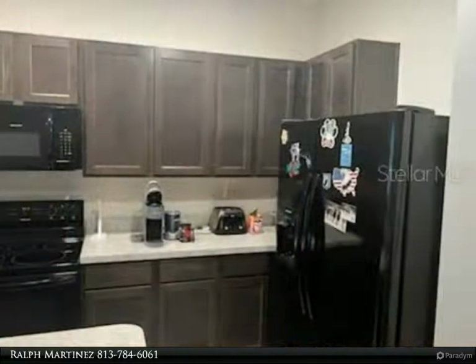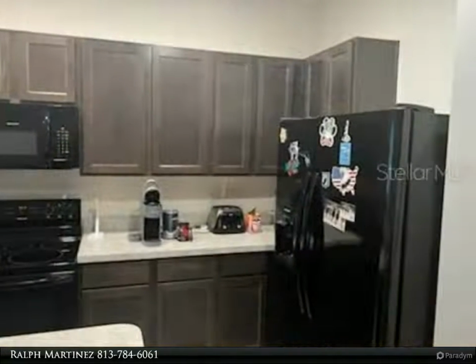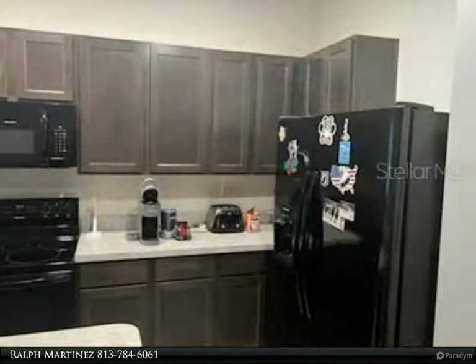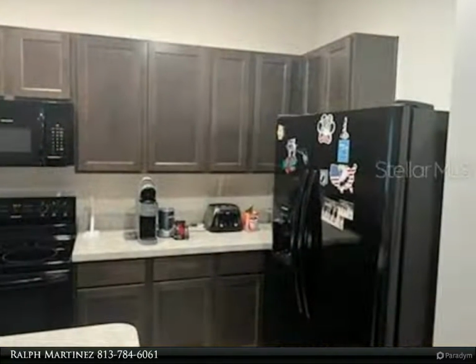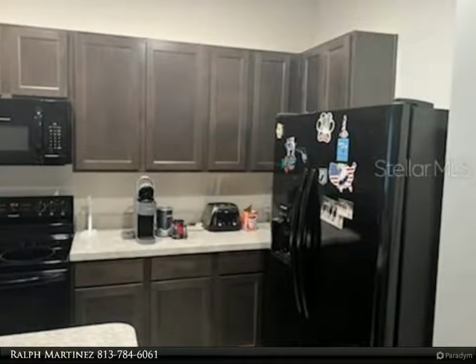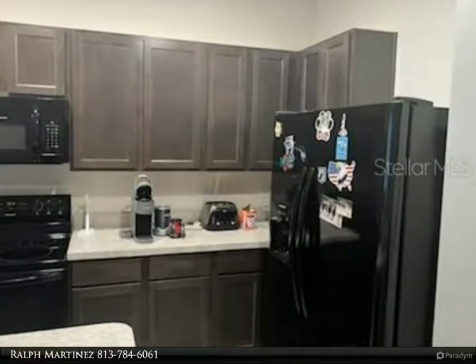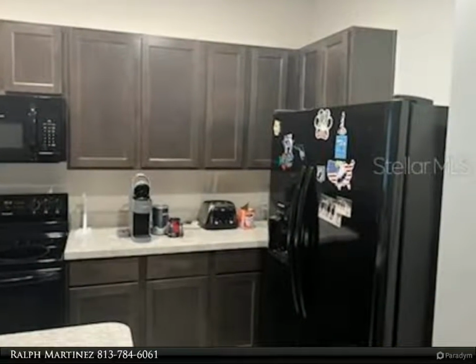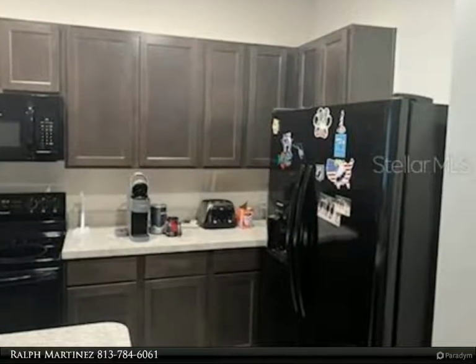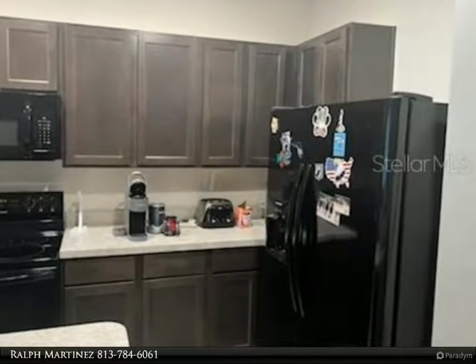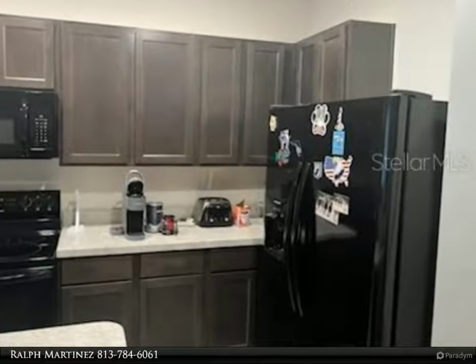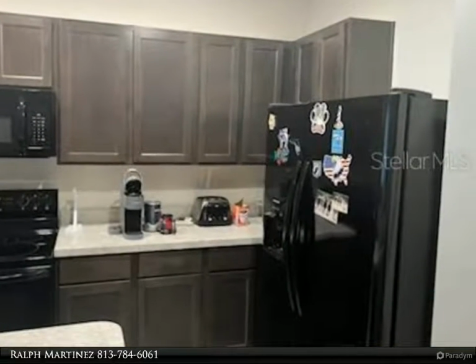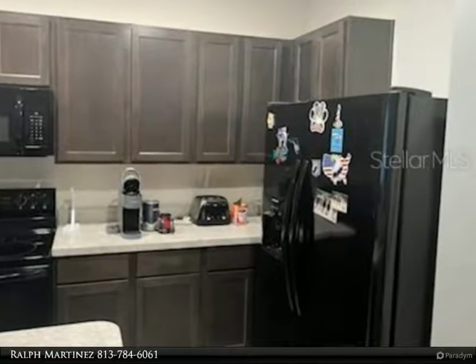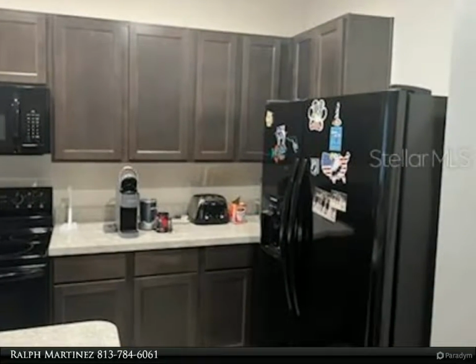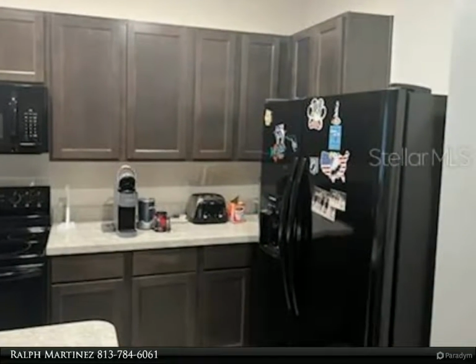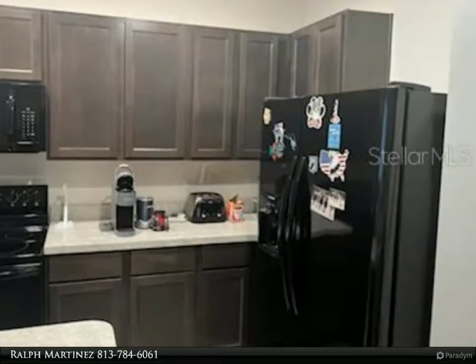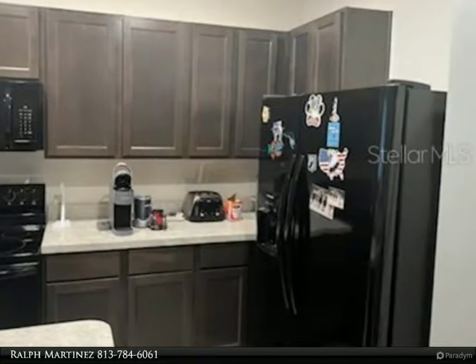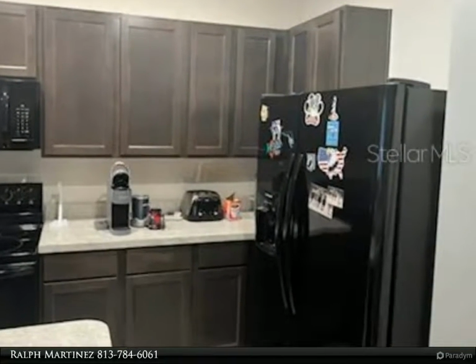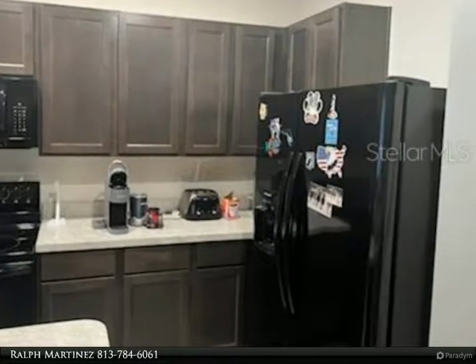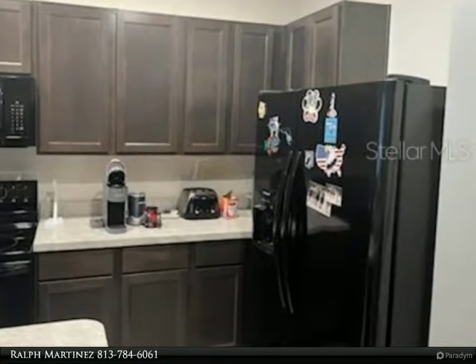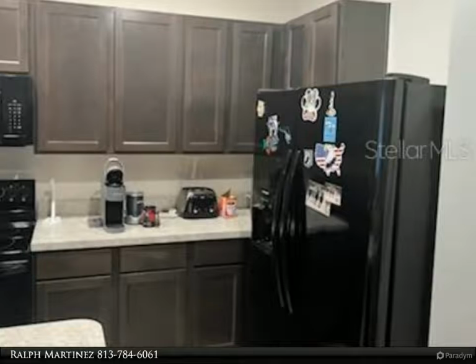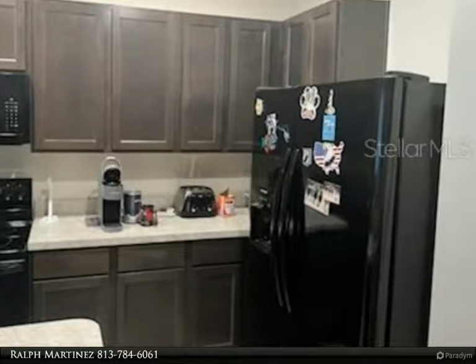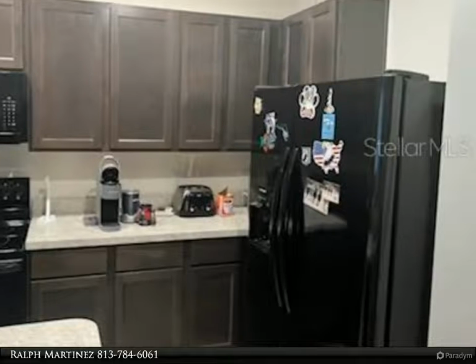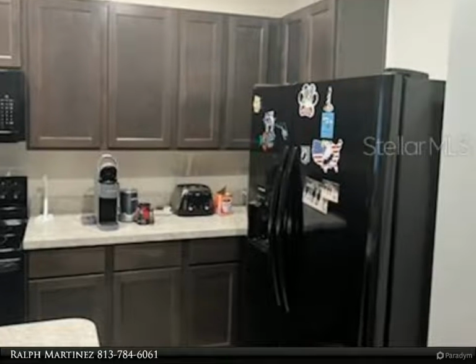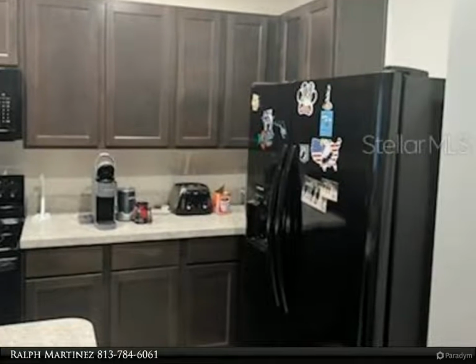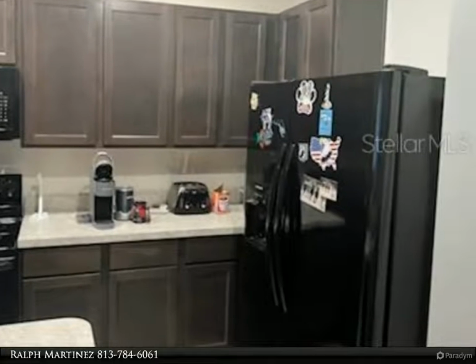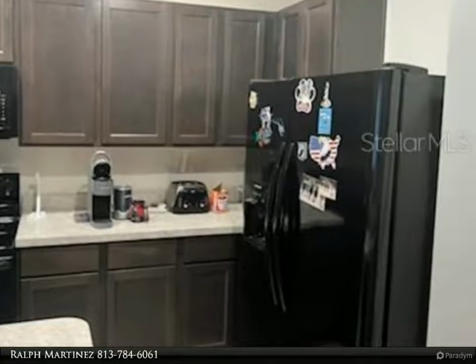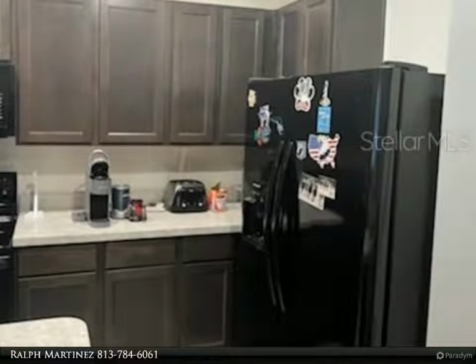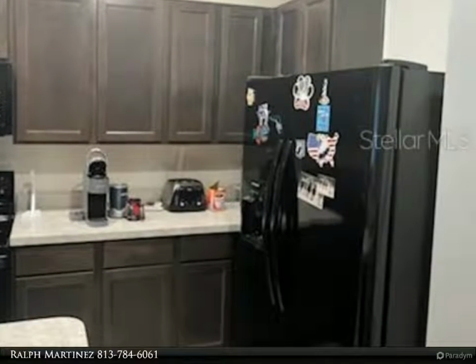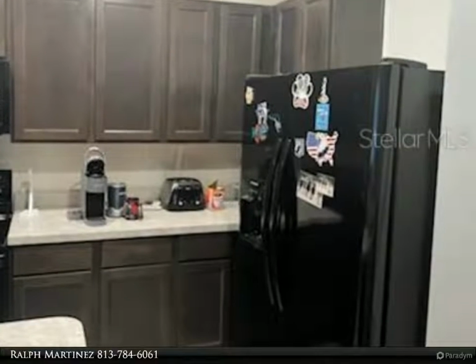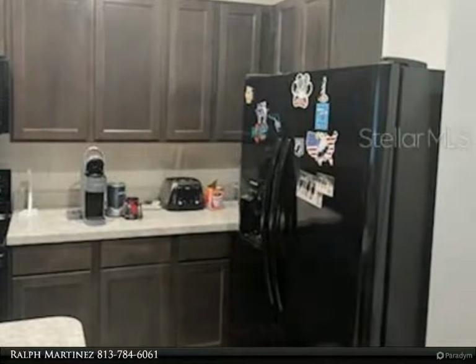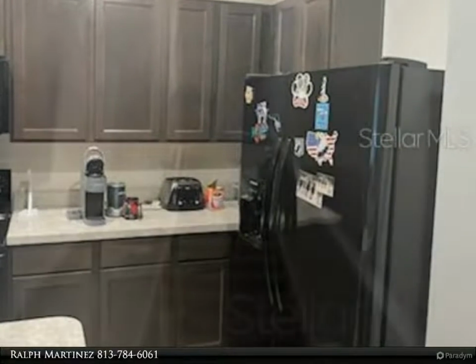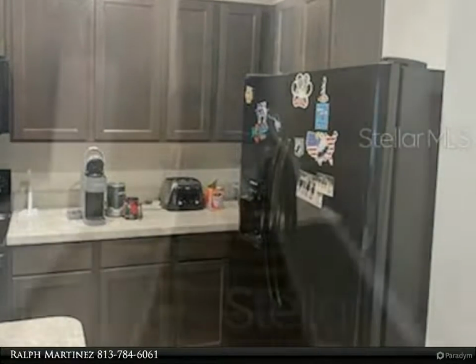This house comes with all kitchen appliances, including refrigerator, built-in dishwasher, electric range, and a microwave.